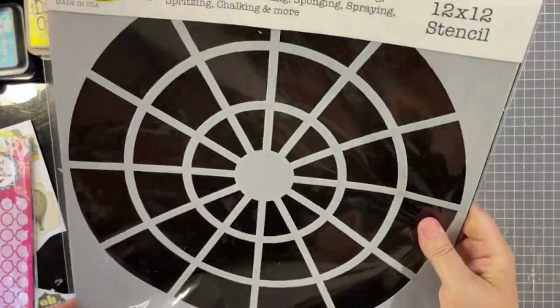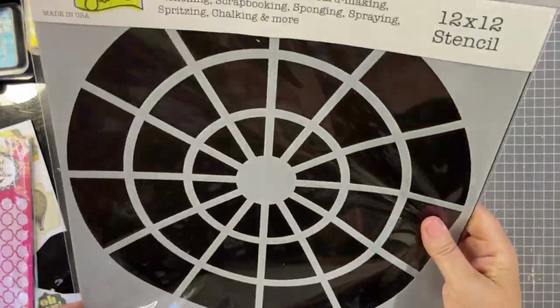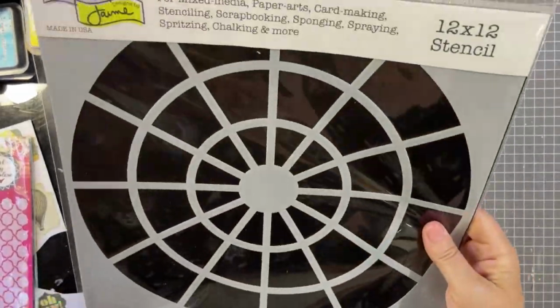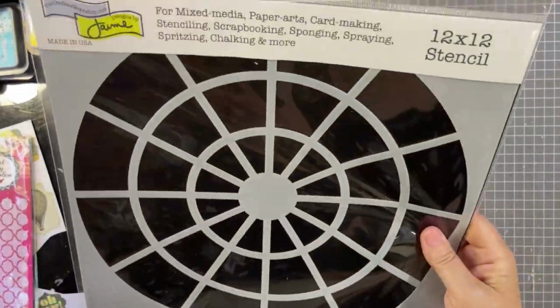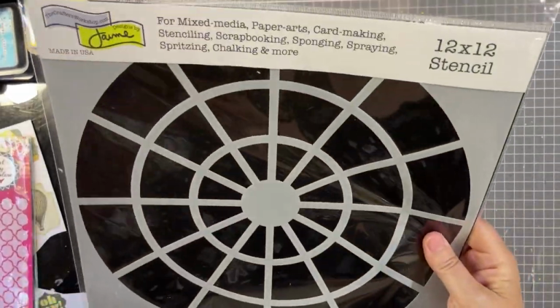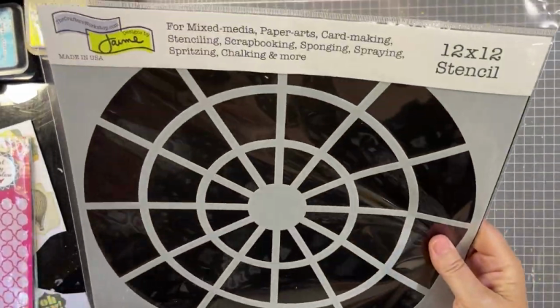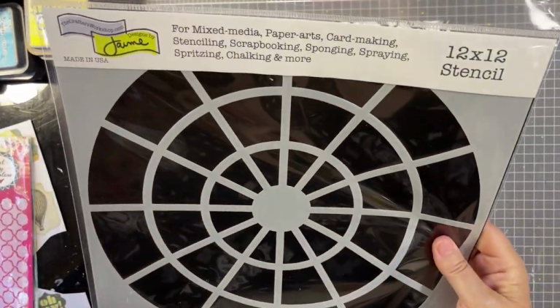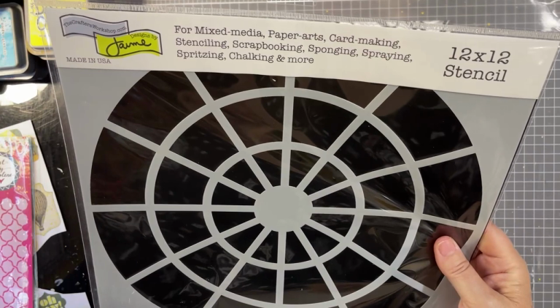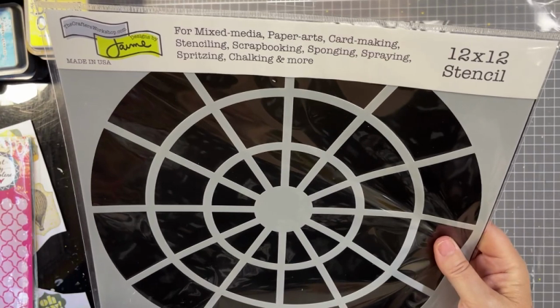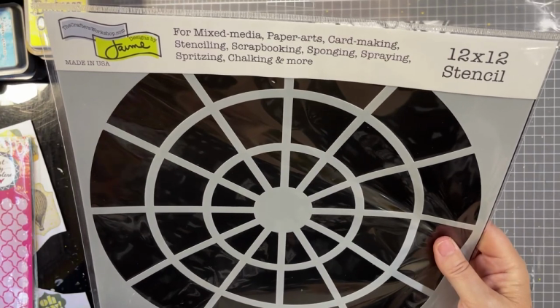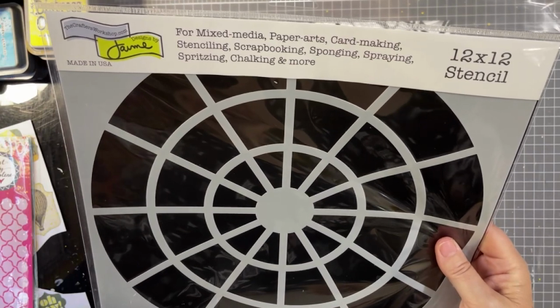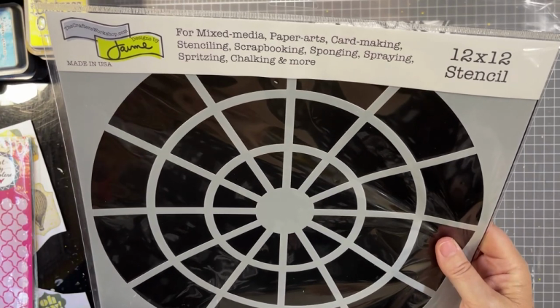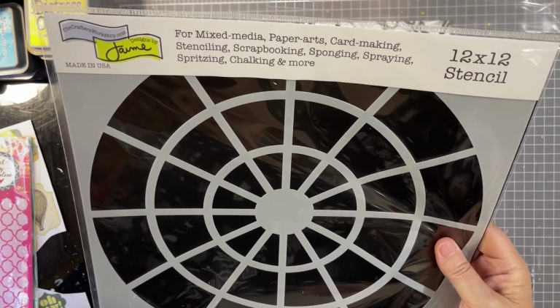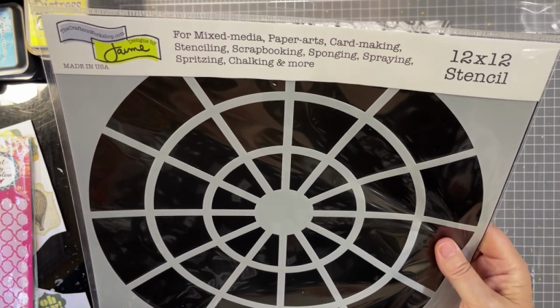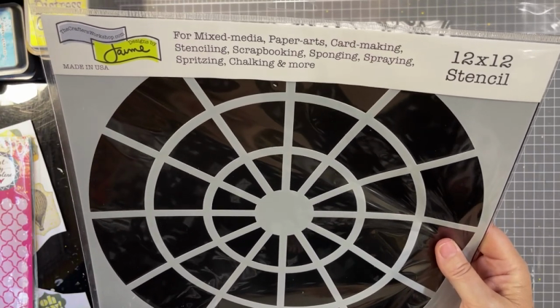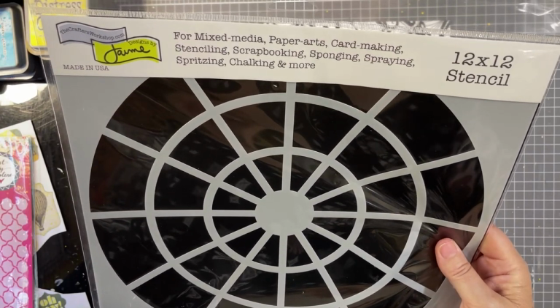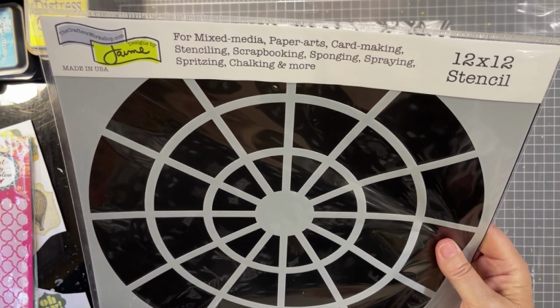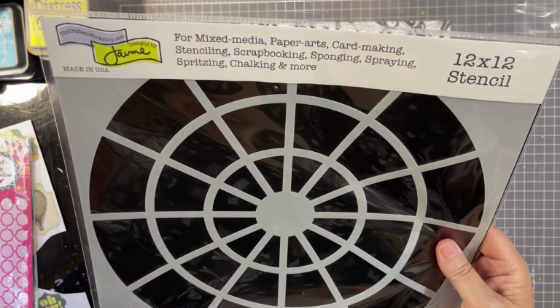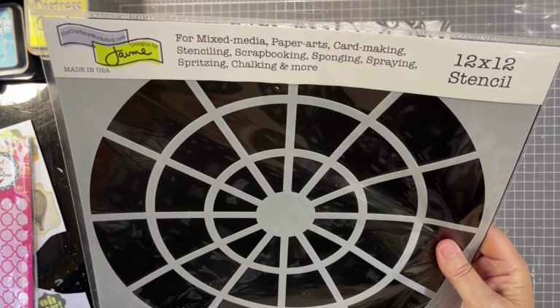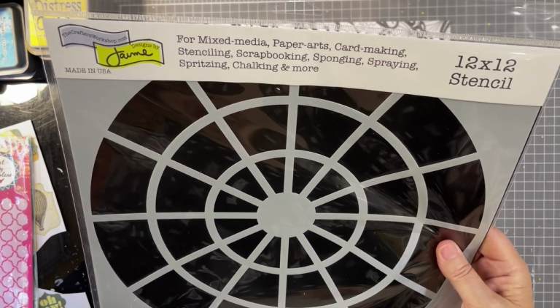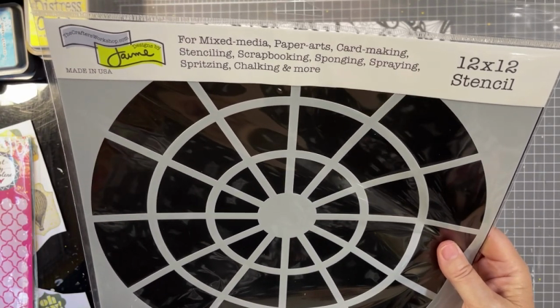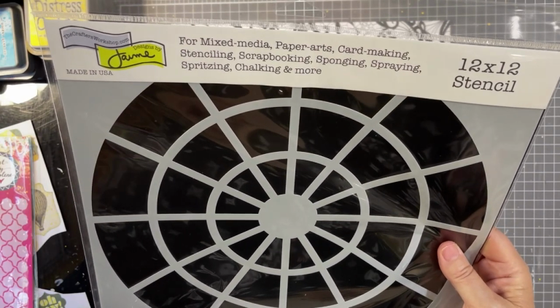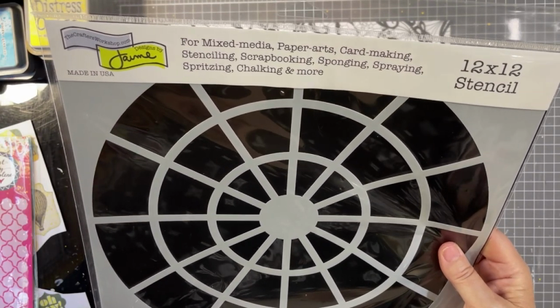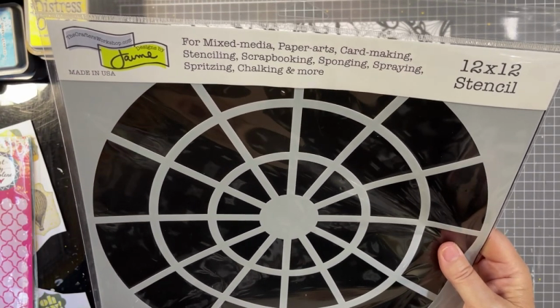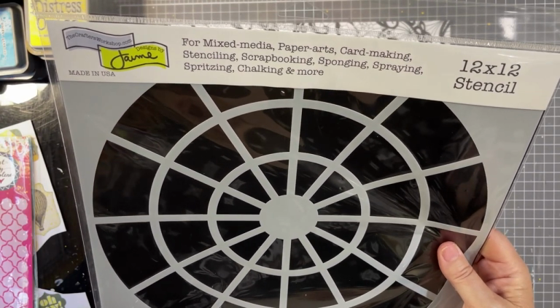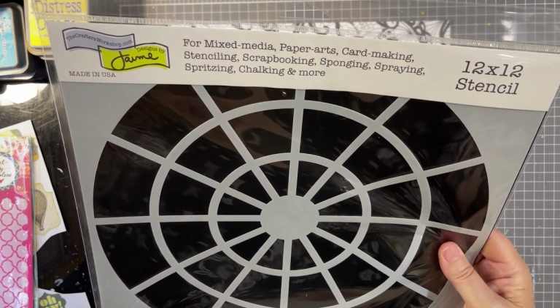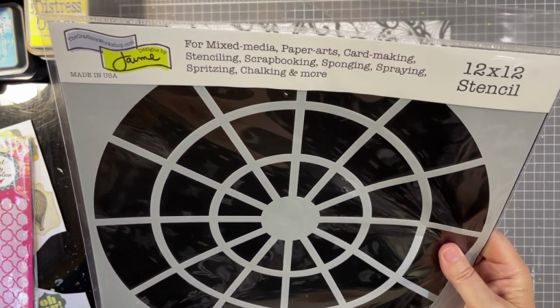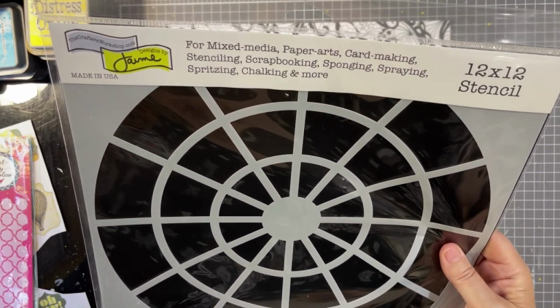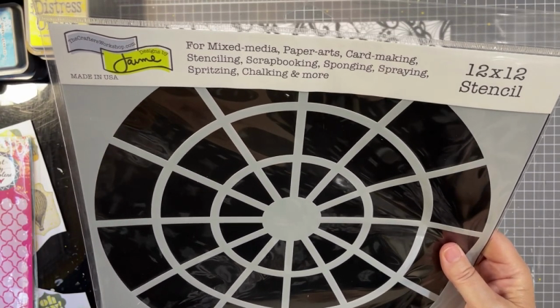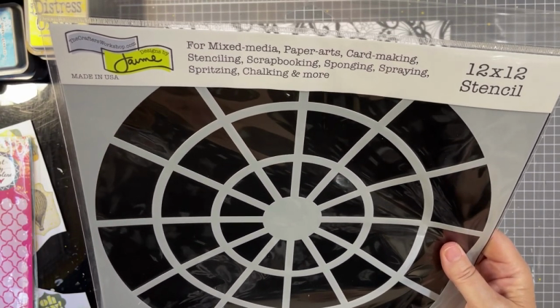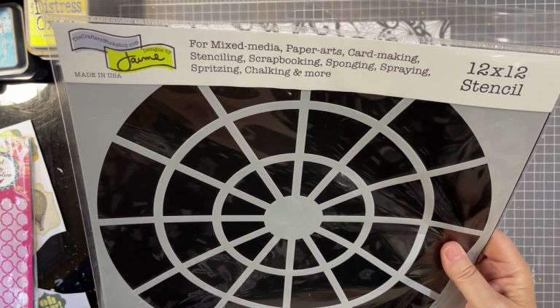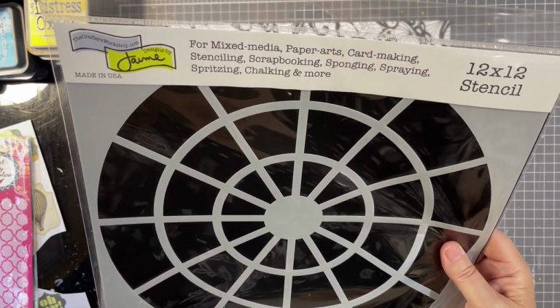This stencil is designed by Jamie from The Crafters Workshop.